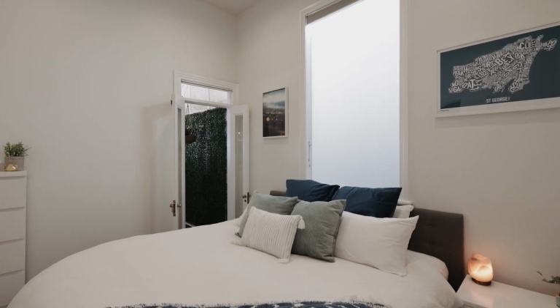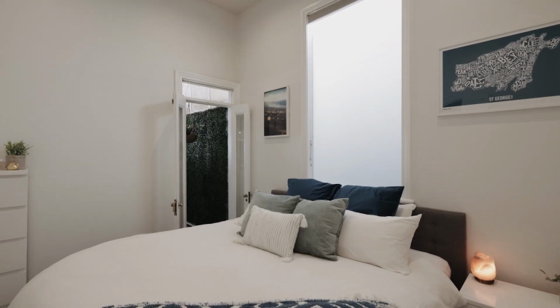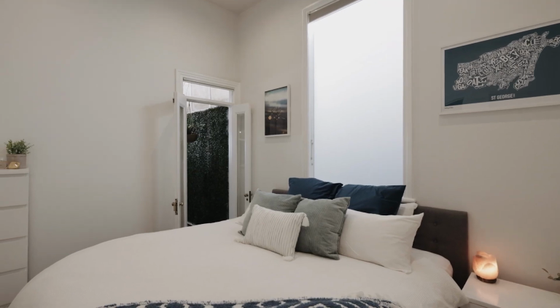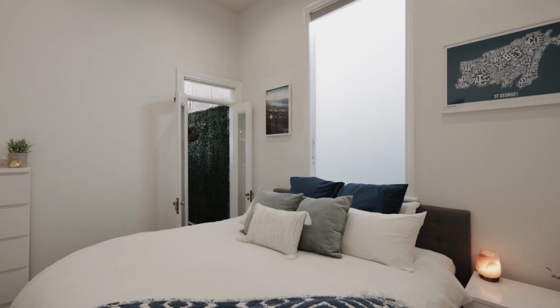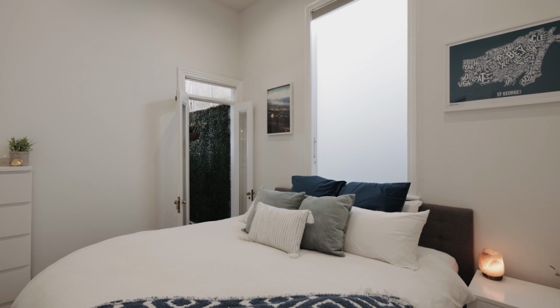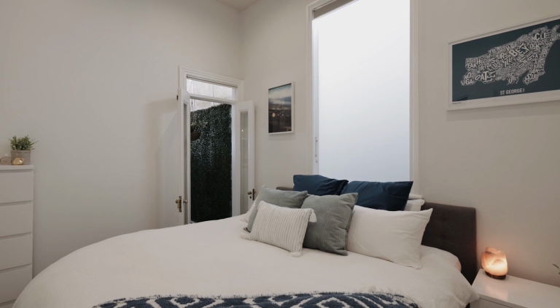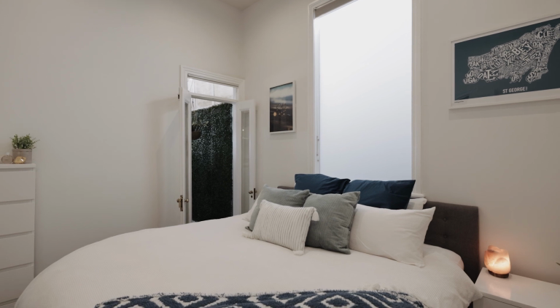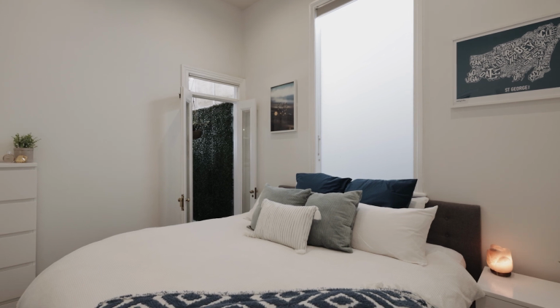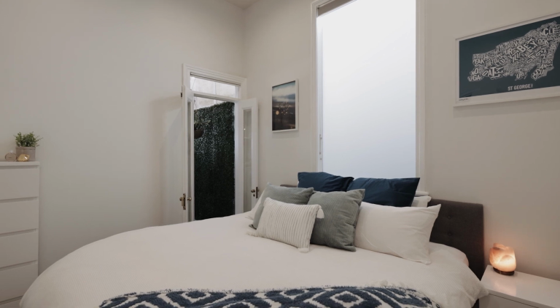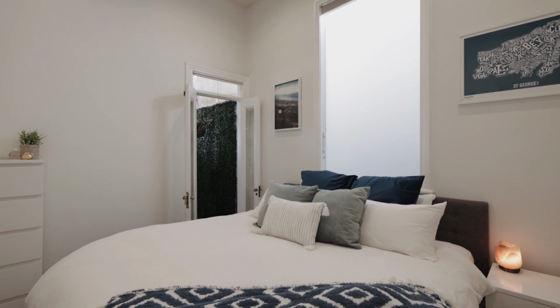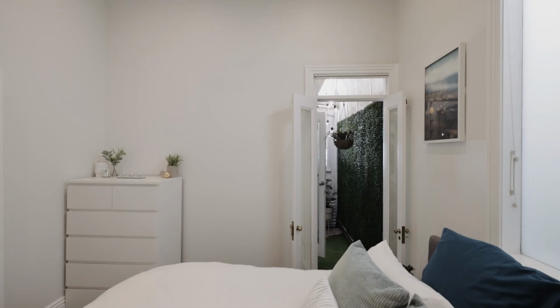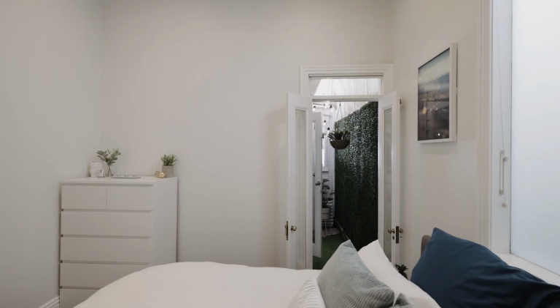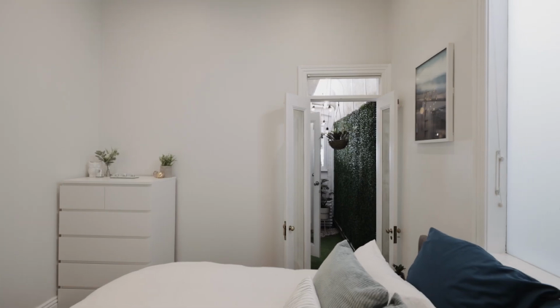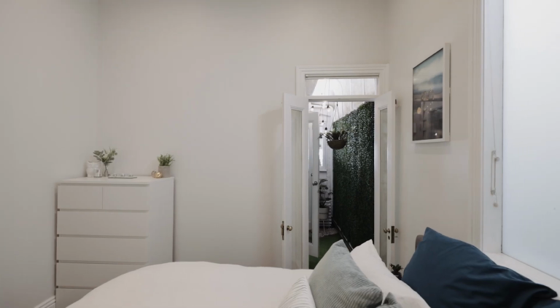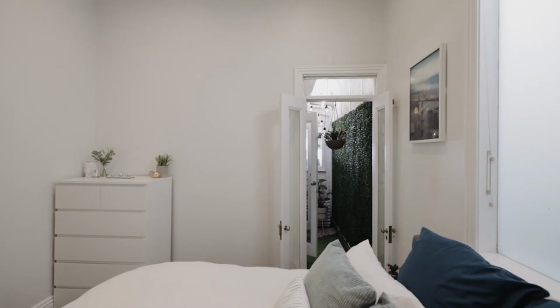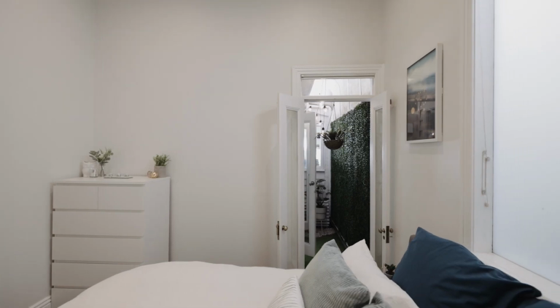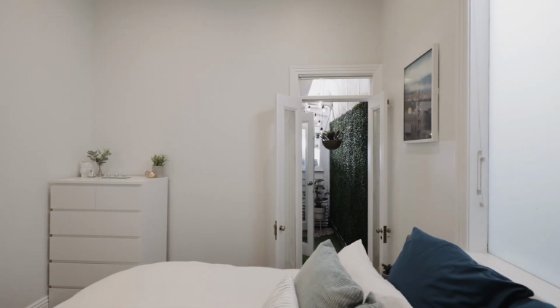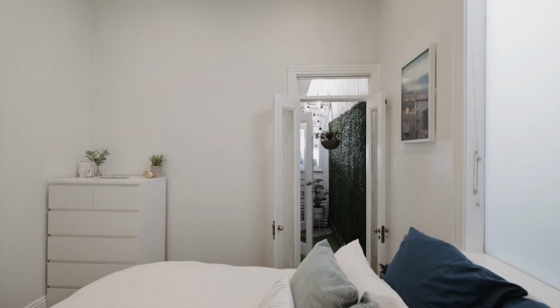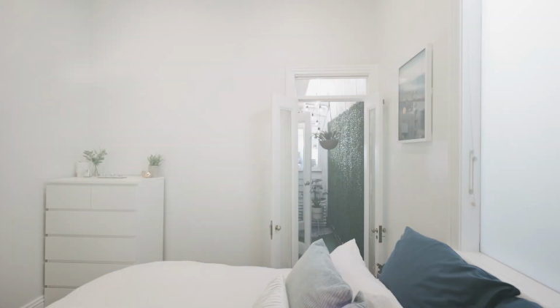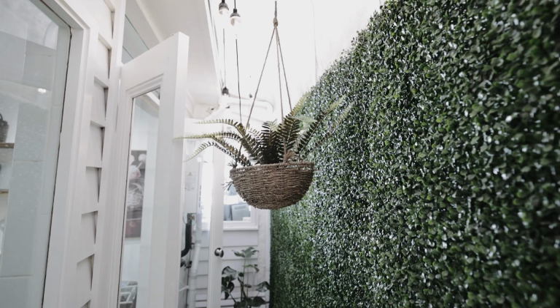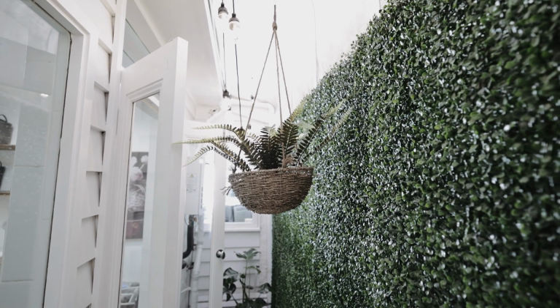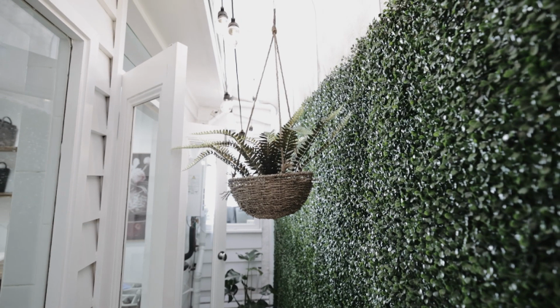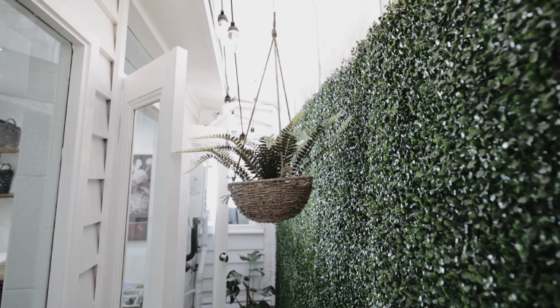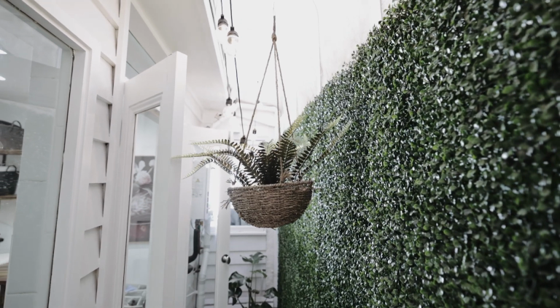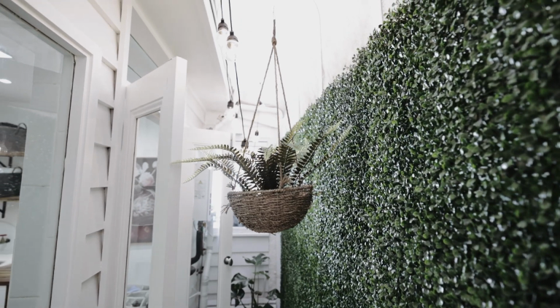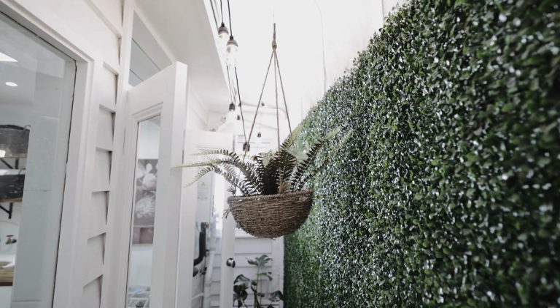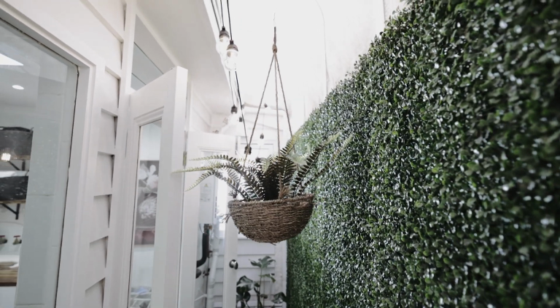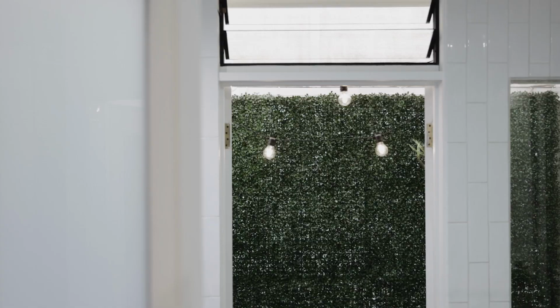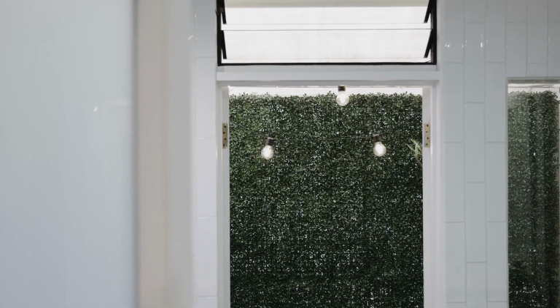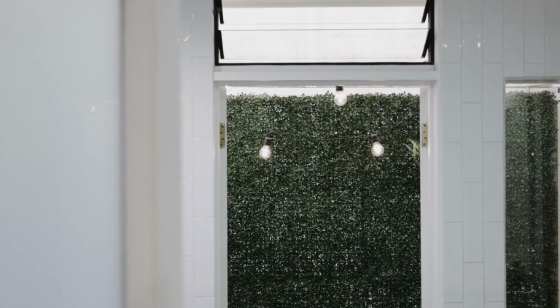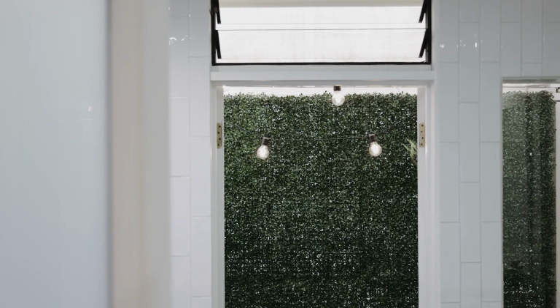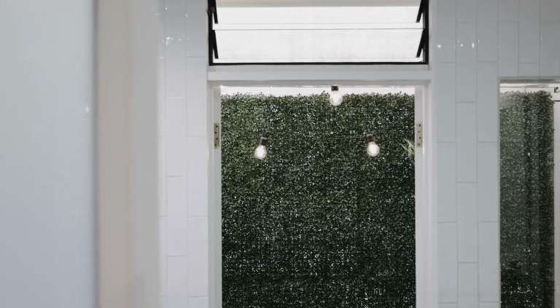The second bedroom is similar in size and features access to a small courtyard and summer ensuite.